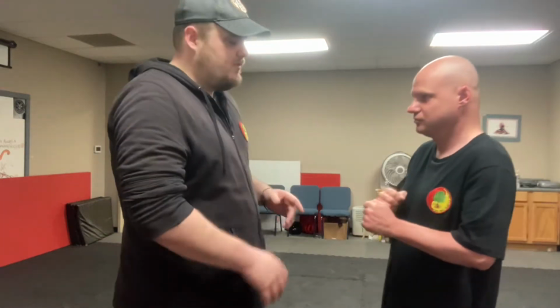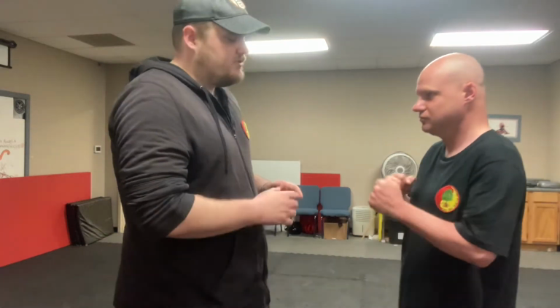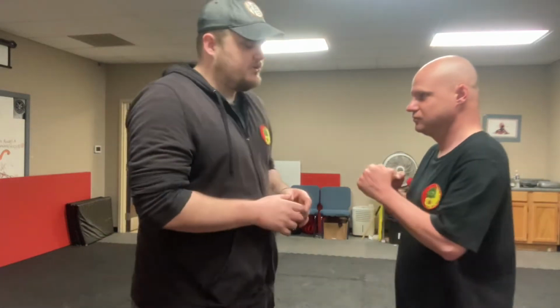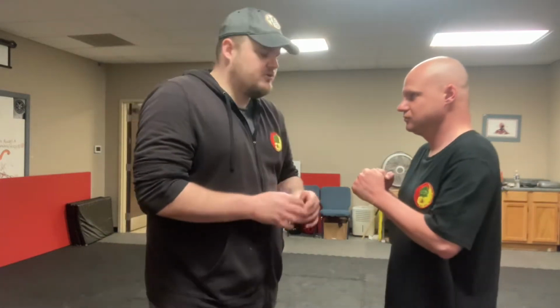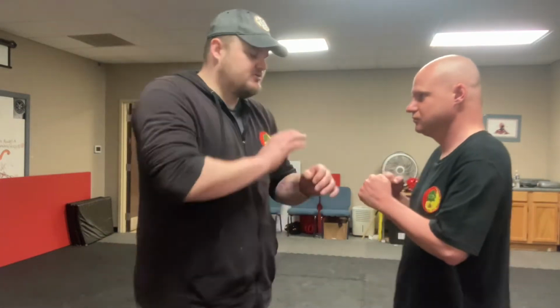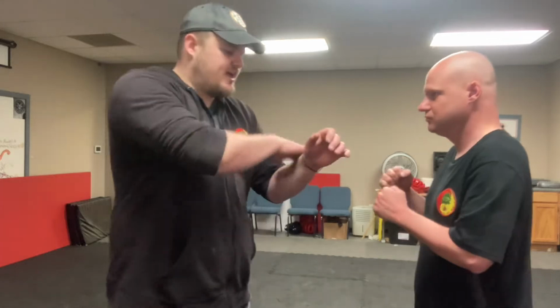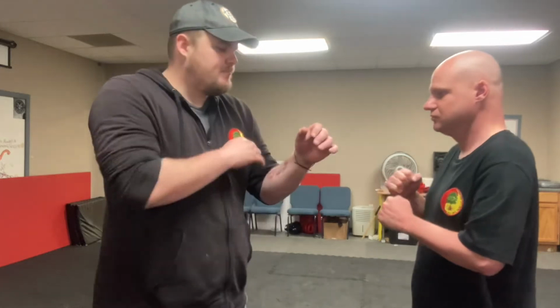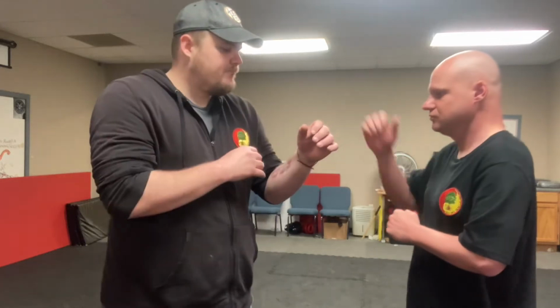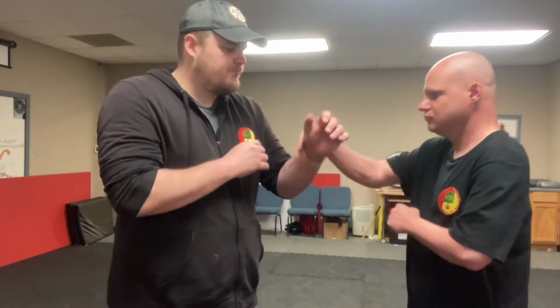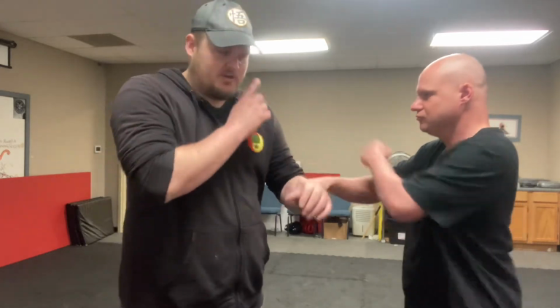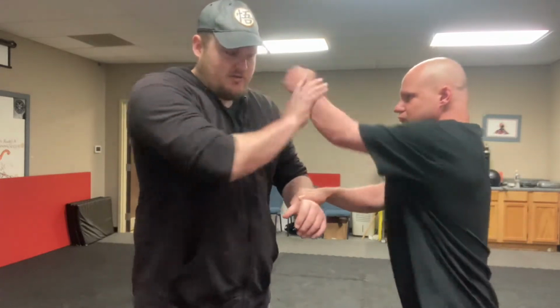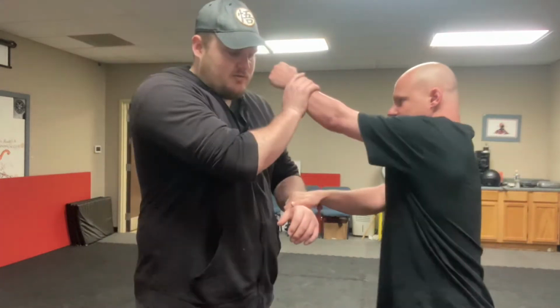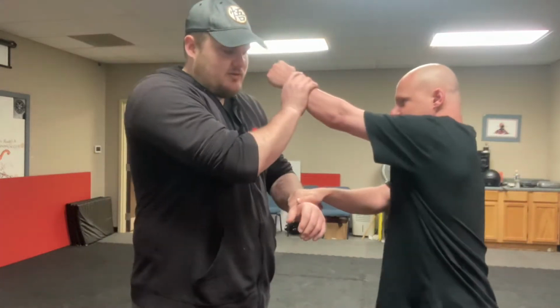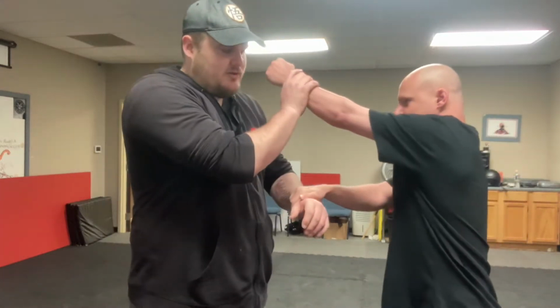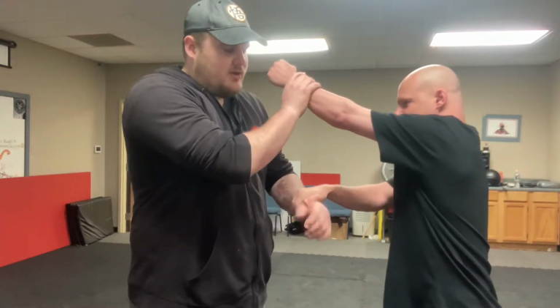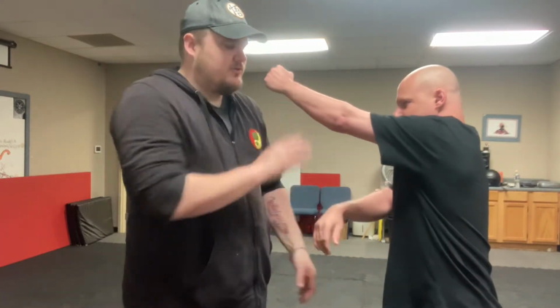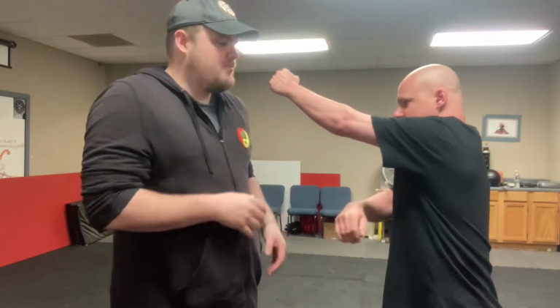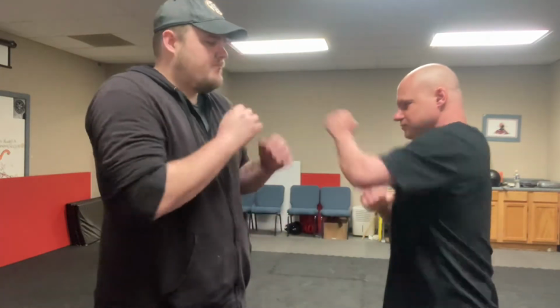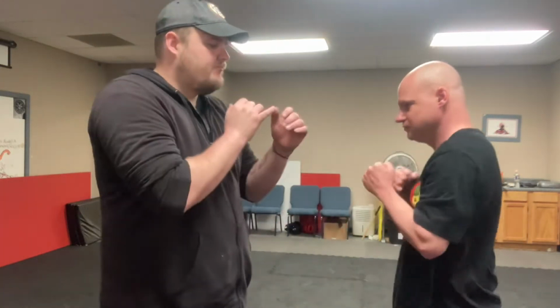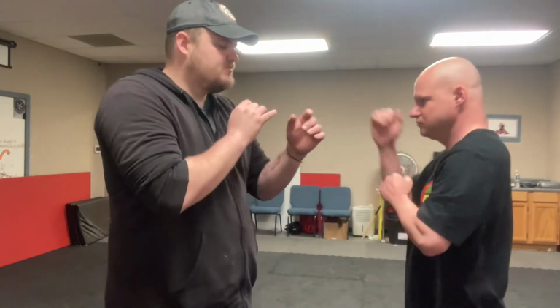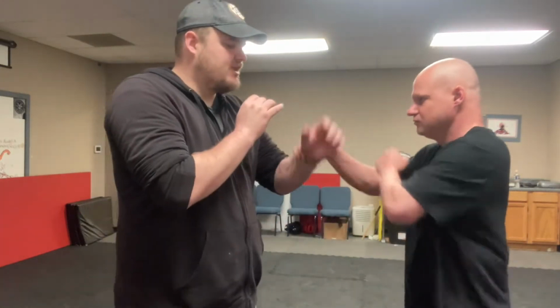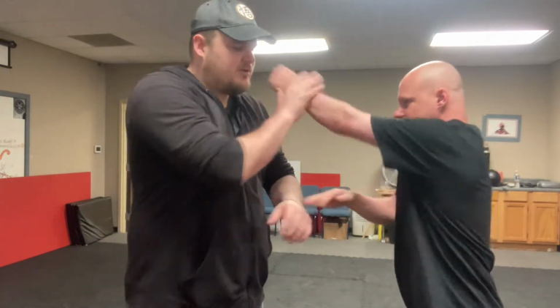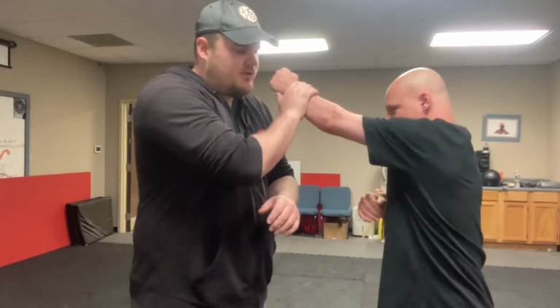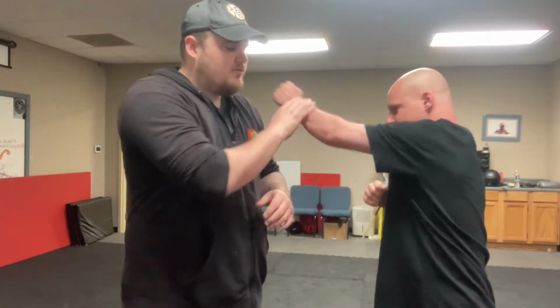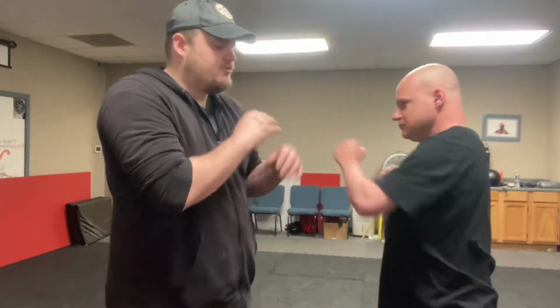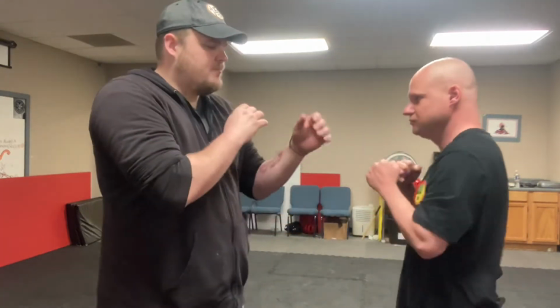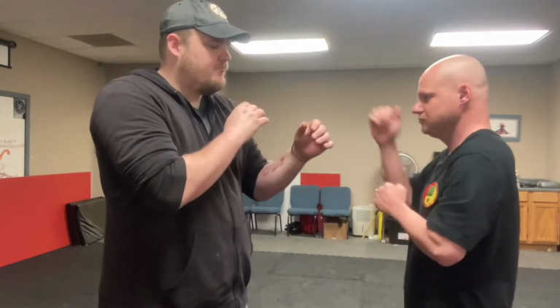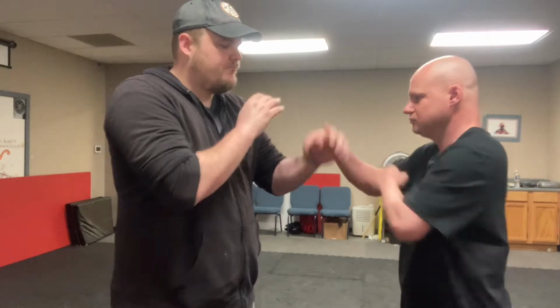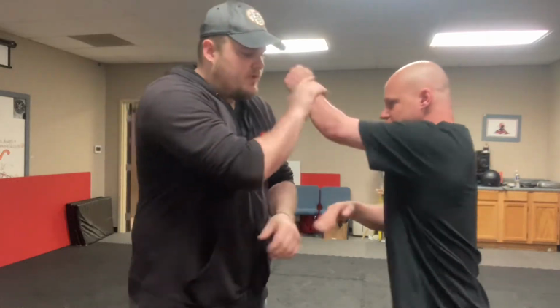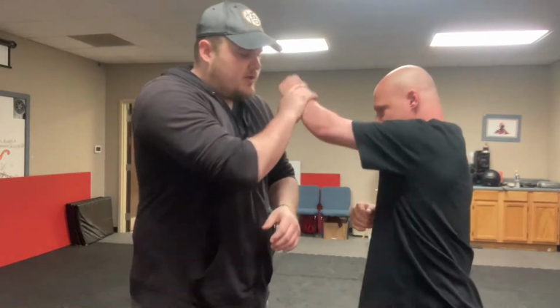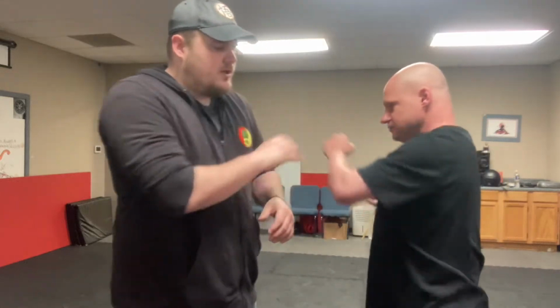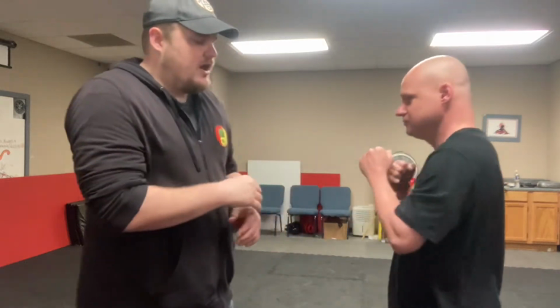First one you're going to do: slap and hit. Good. Do it again. Slap, hit. One more time.